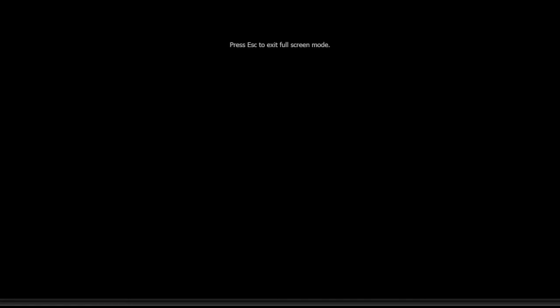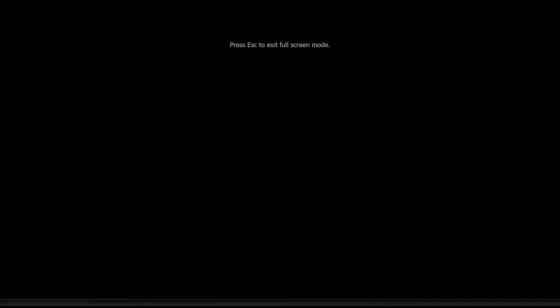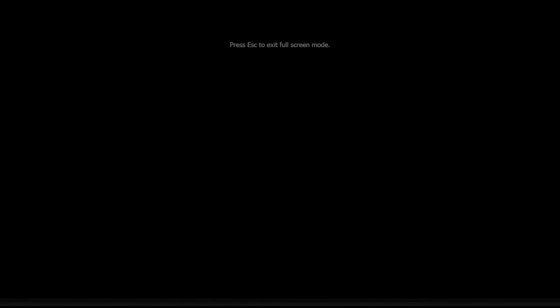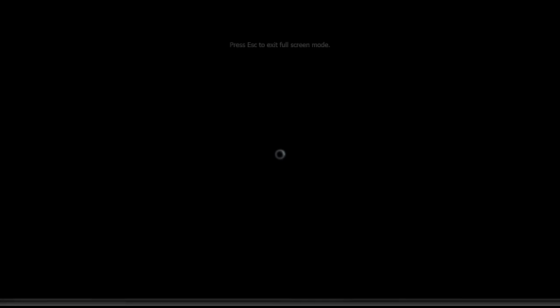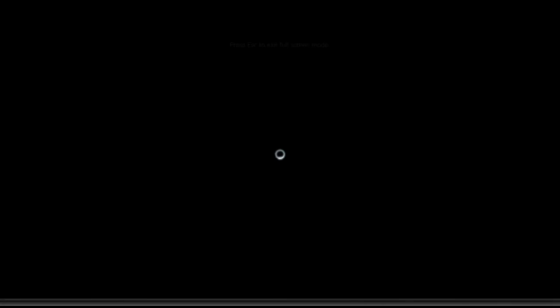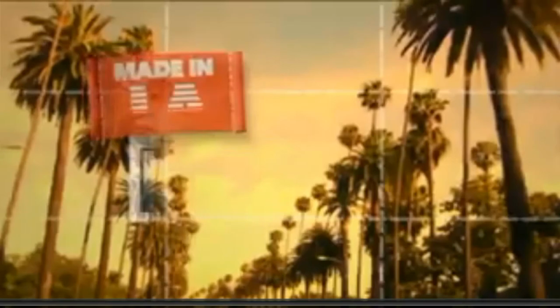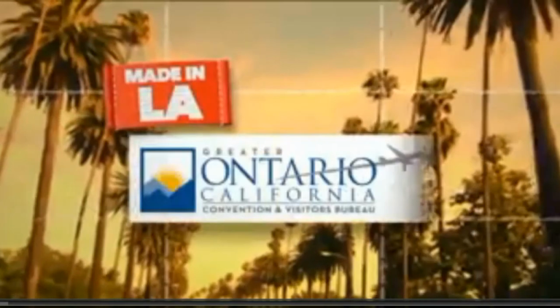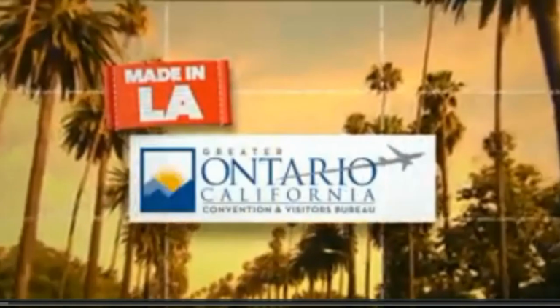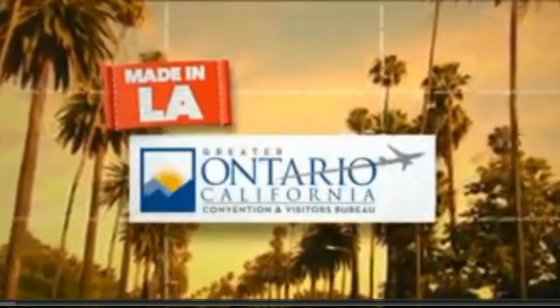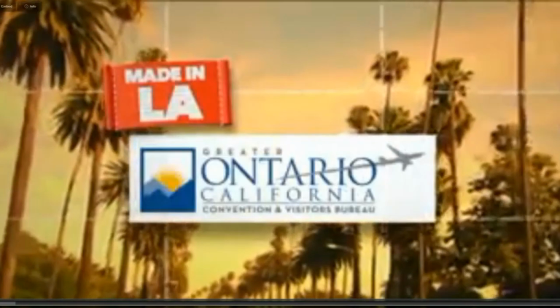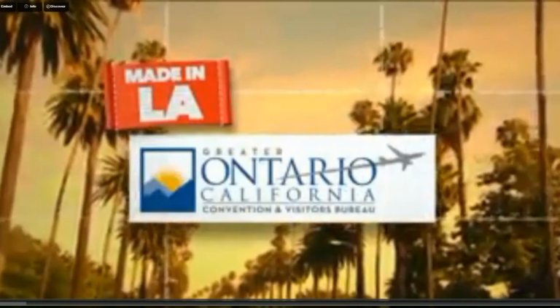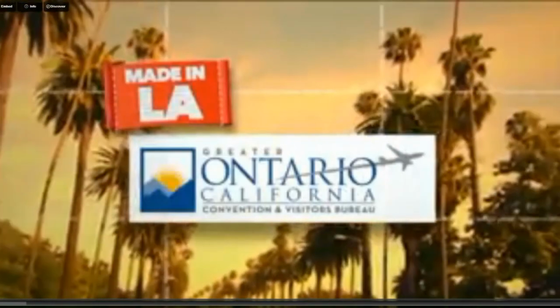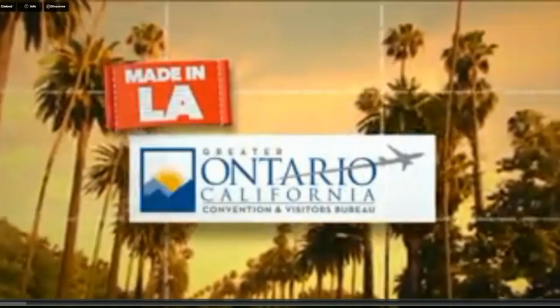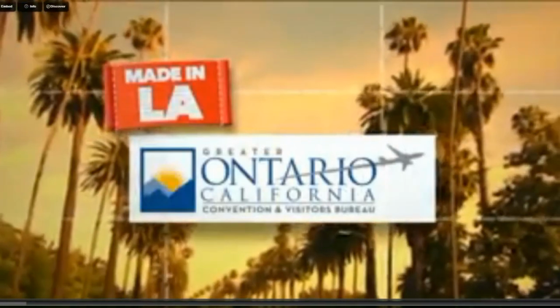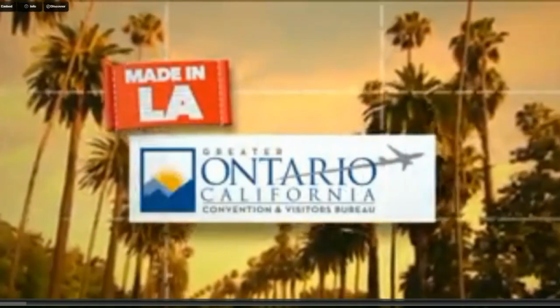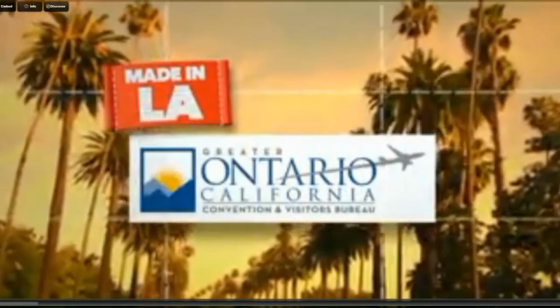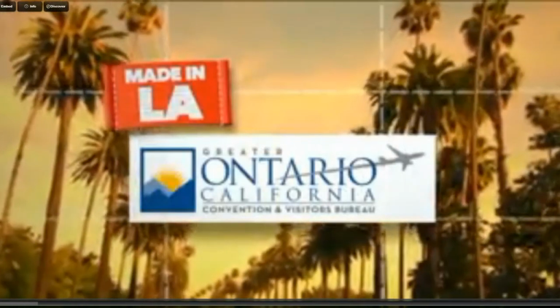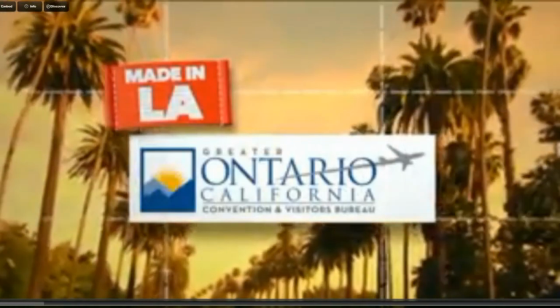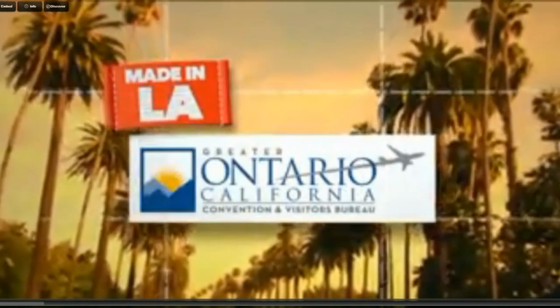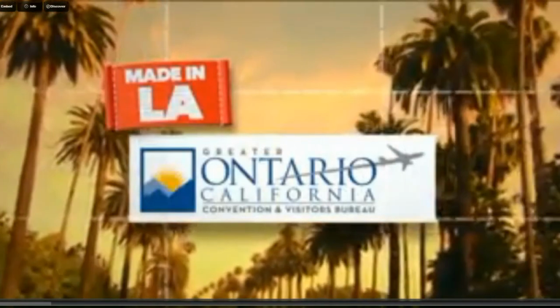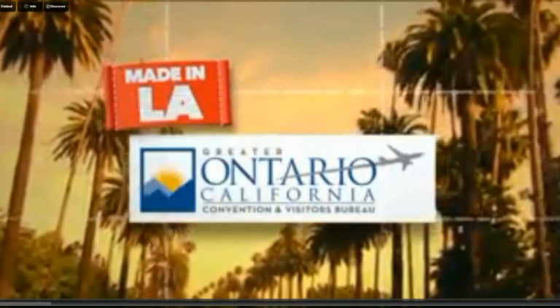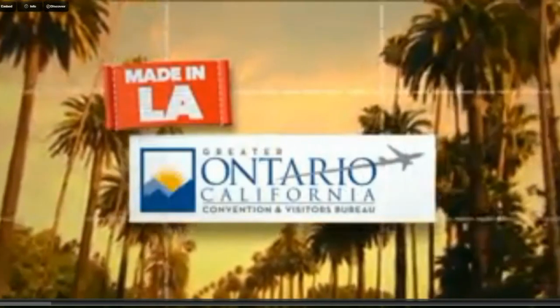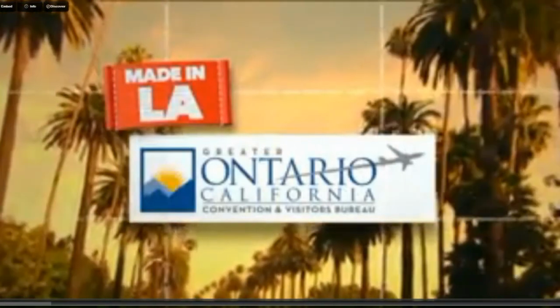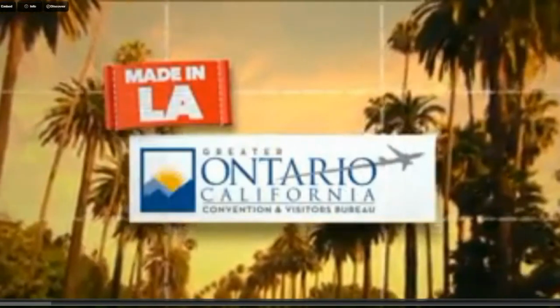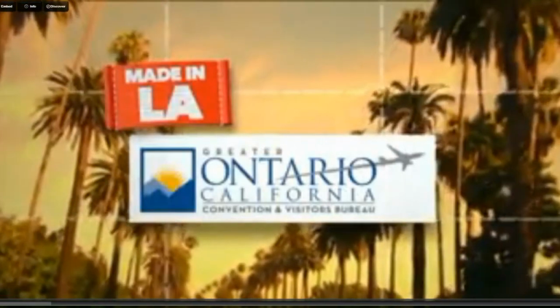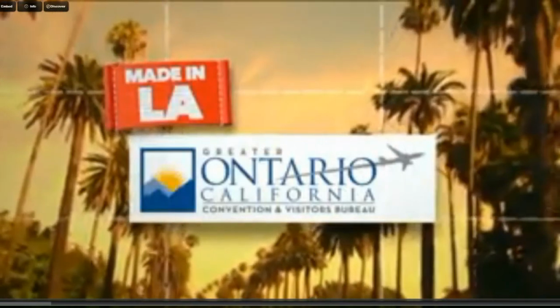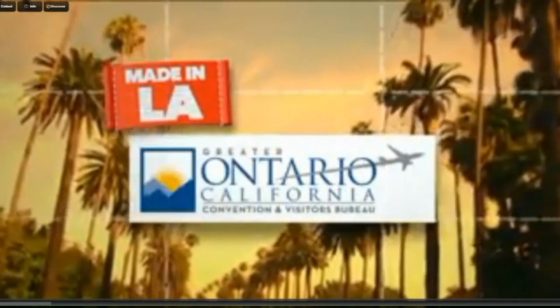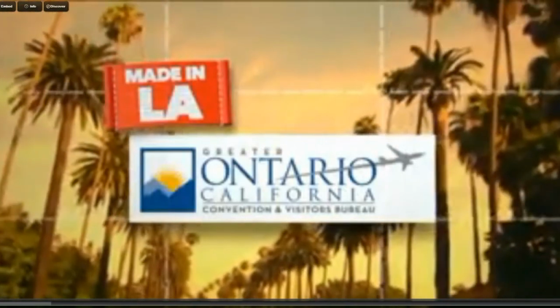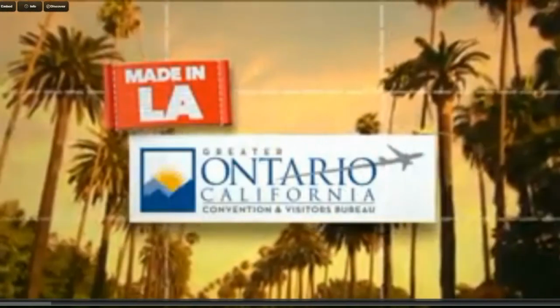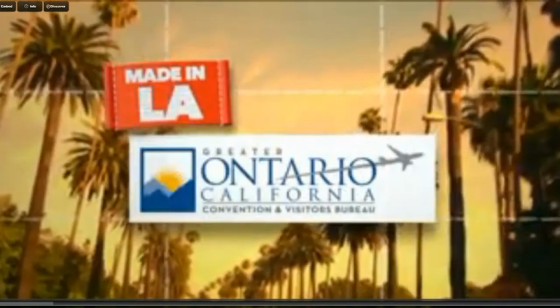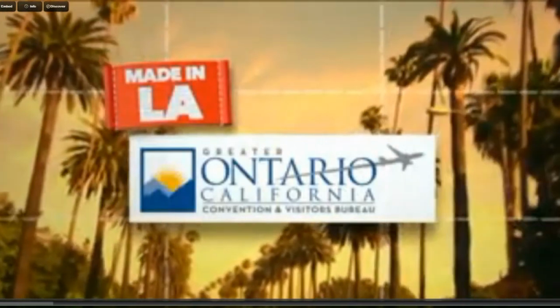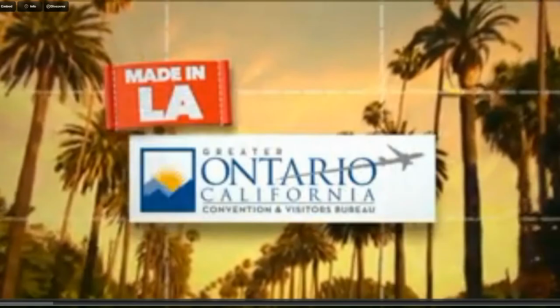In L.A., sponsored by the Greater Ontario, California Convention and Visitors Bureau.